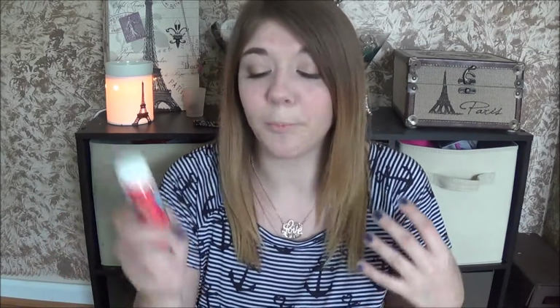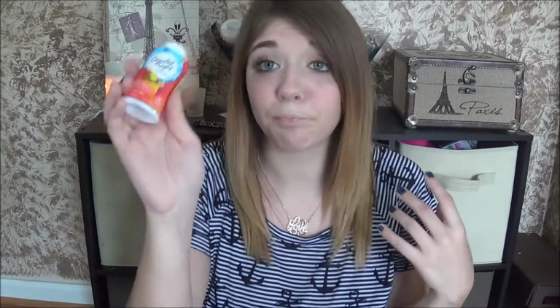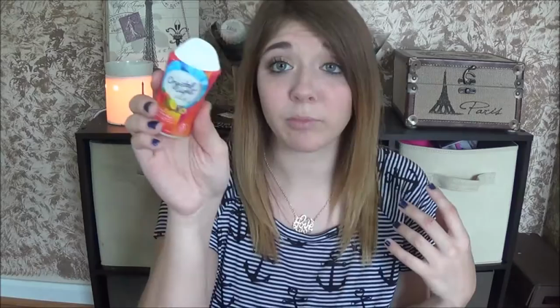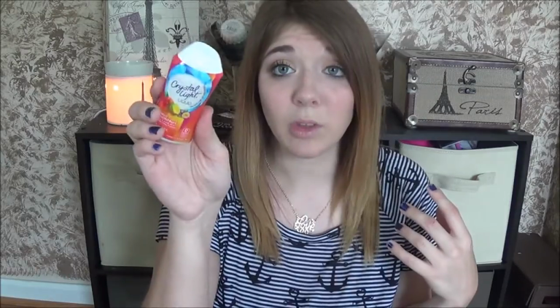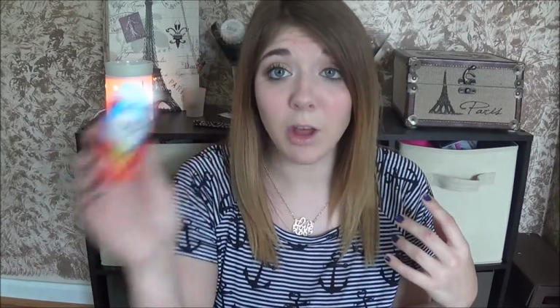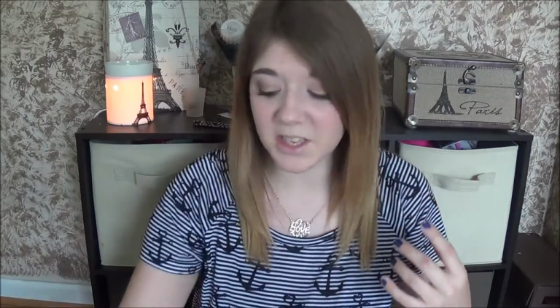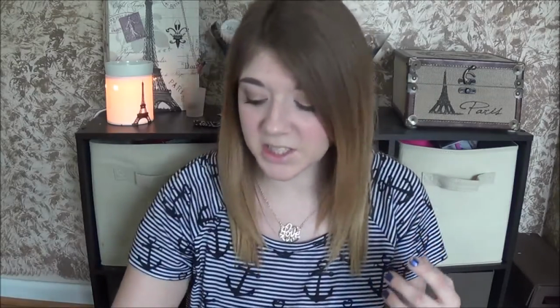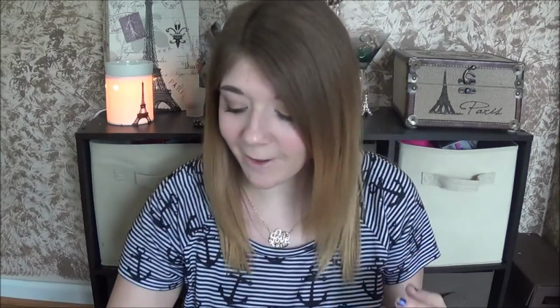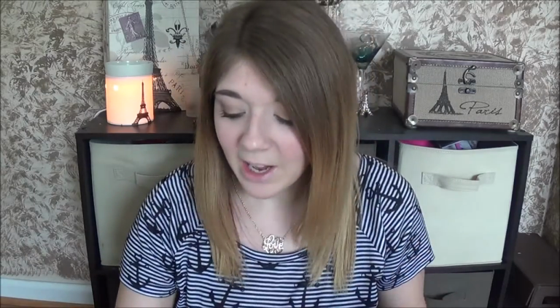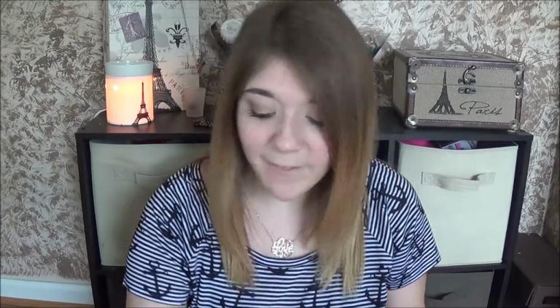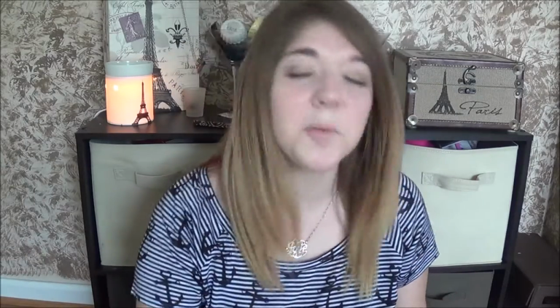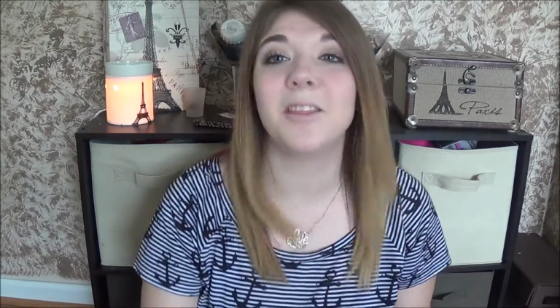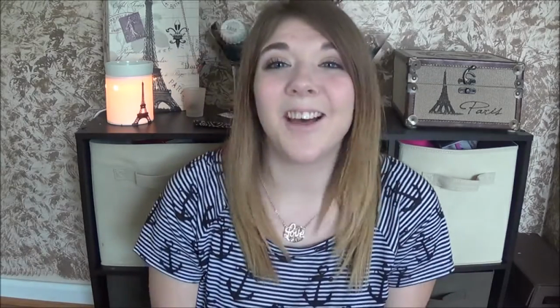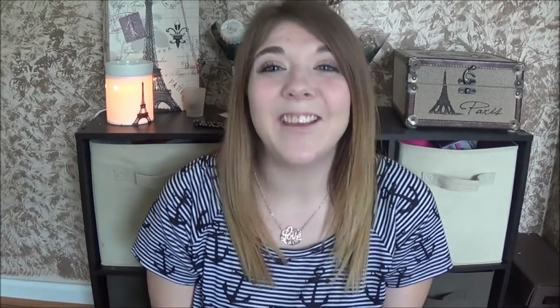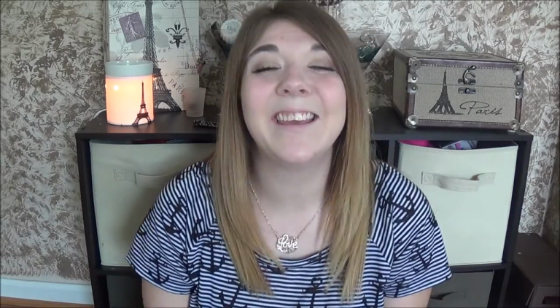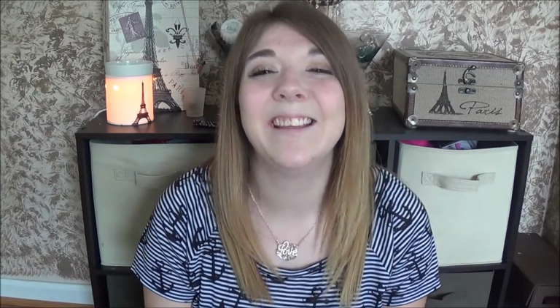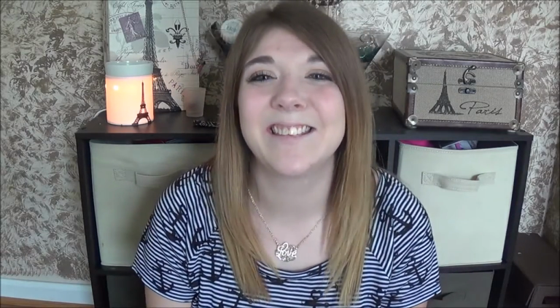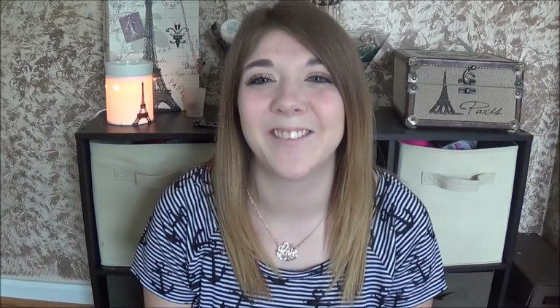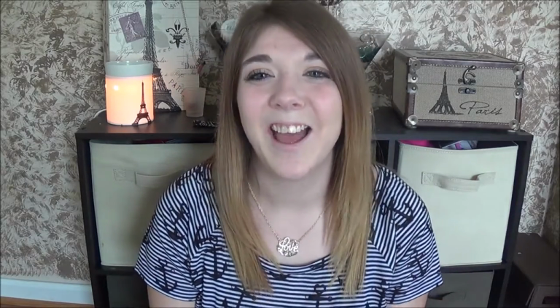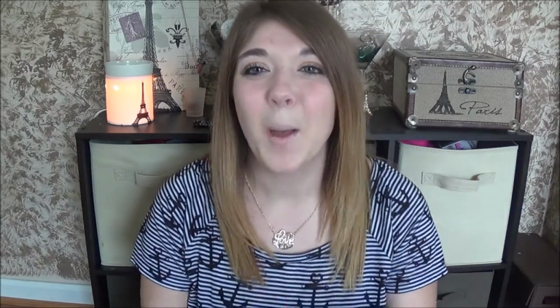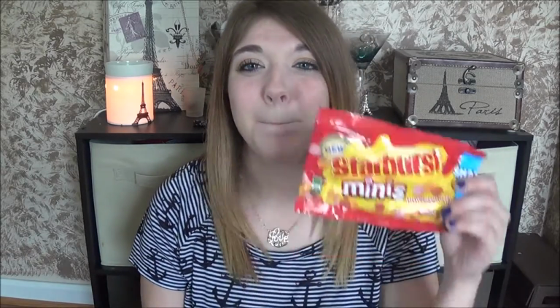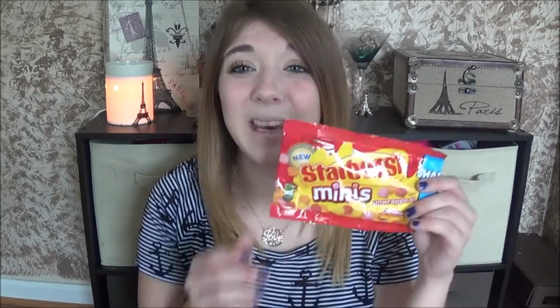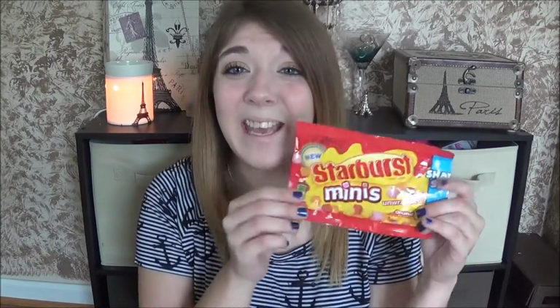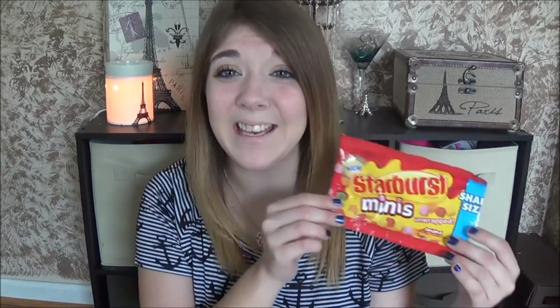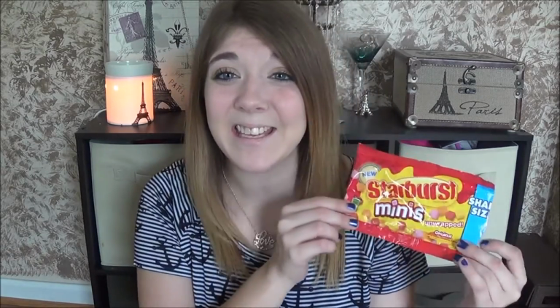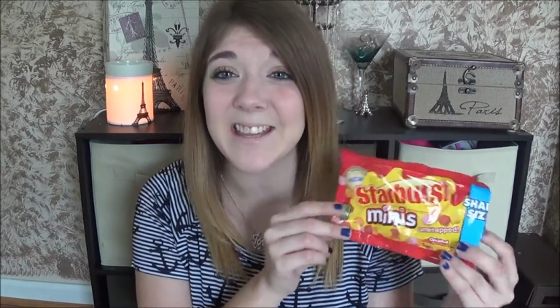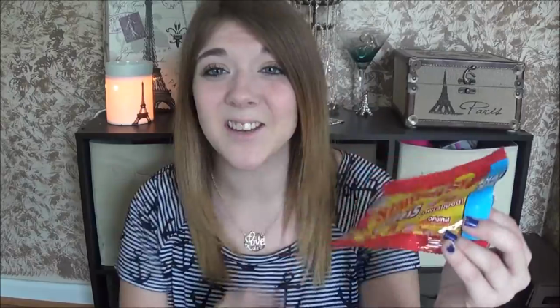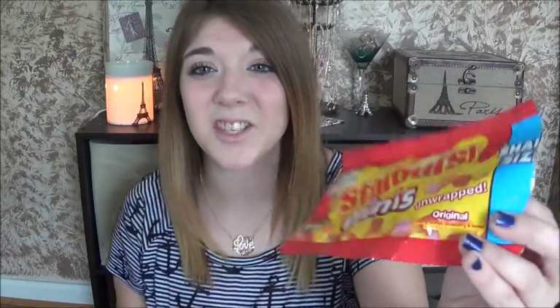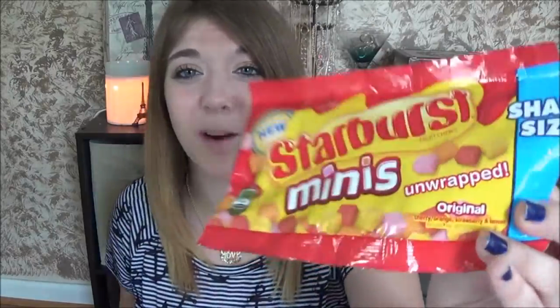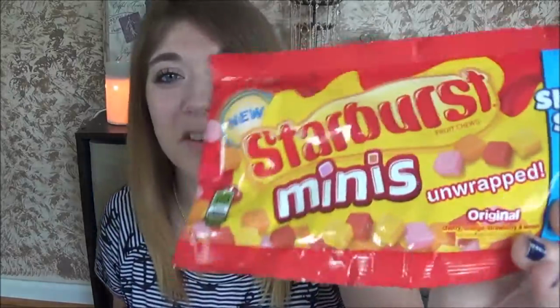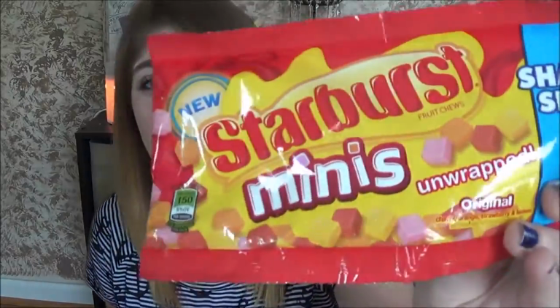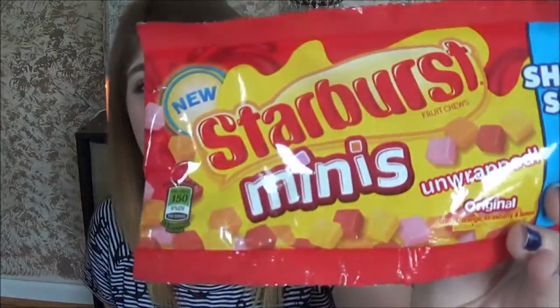I've also been loving mini candies — specifically Starburst minis, little unwrapped squares. No mess with wrappers, which is perfect when you're craving Starbursts but don't want to deal with the wrapper situation.